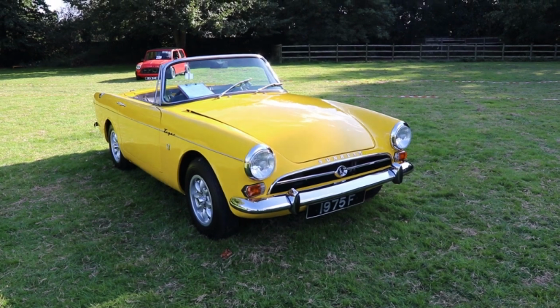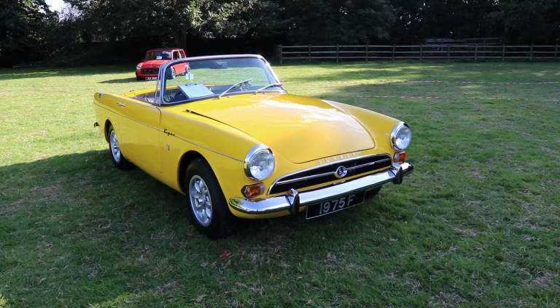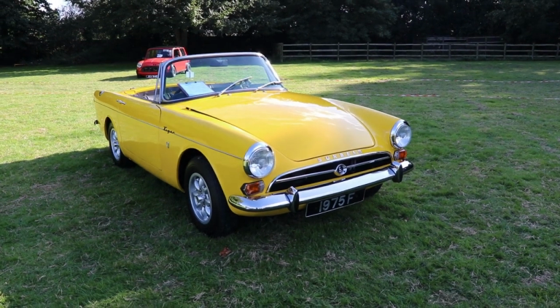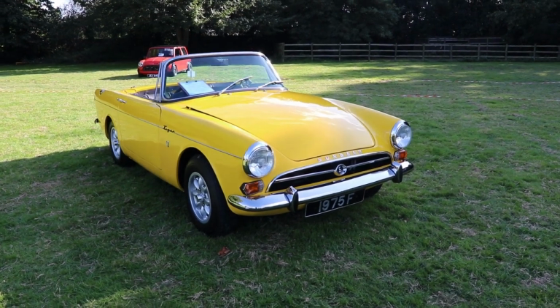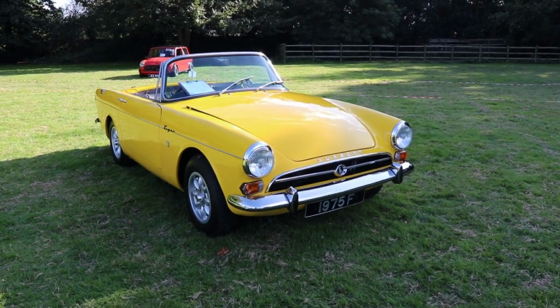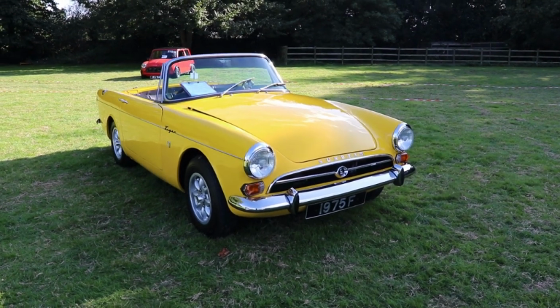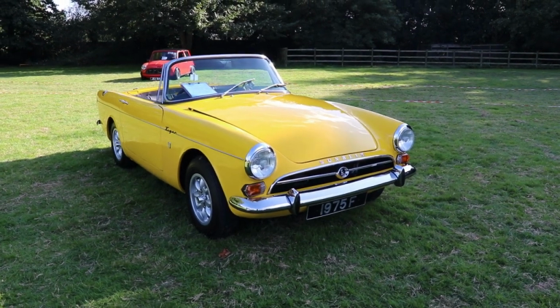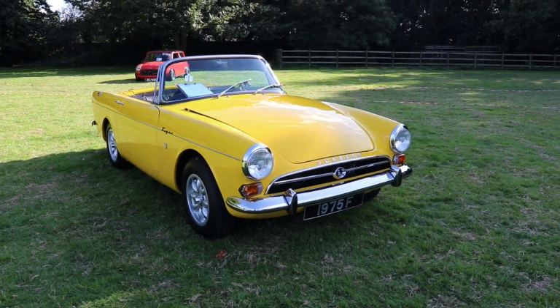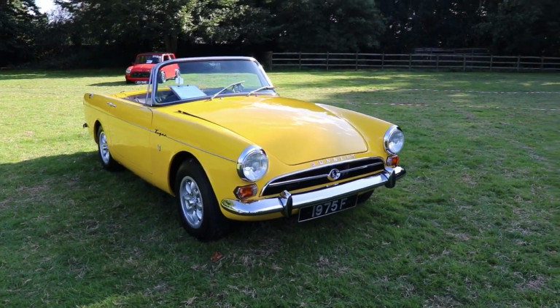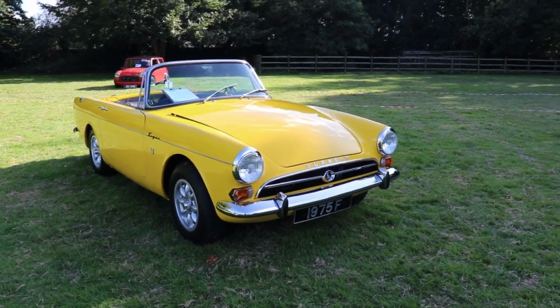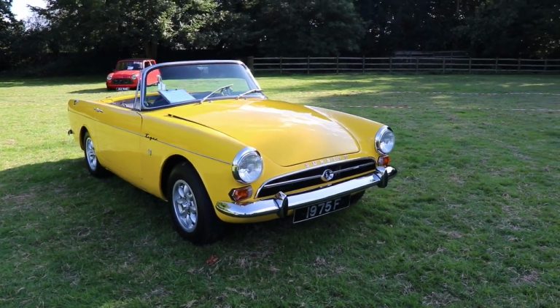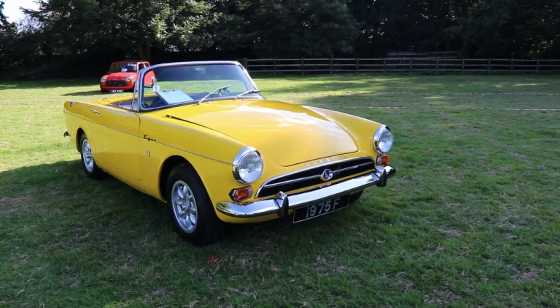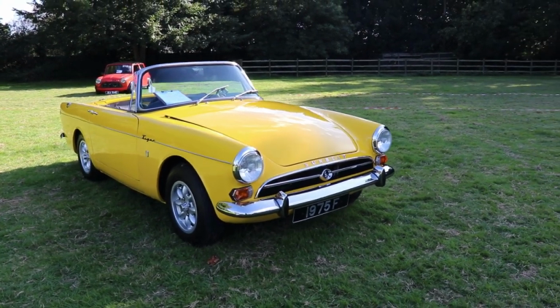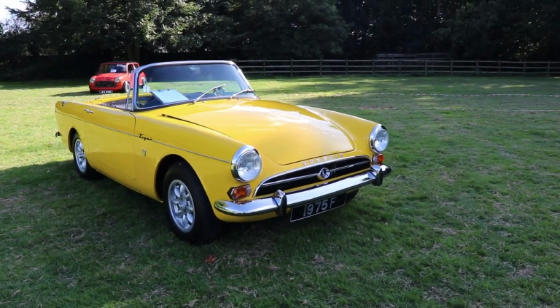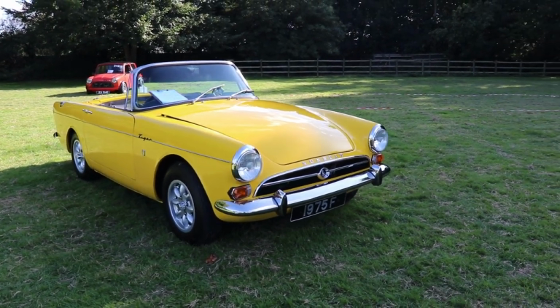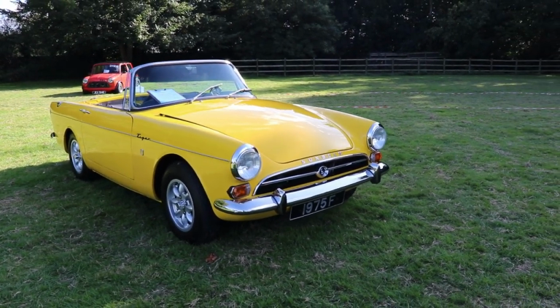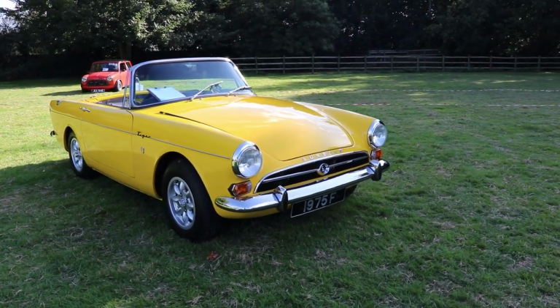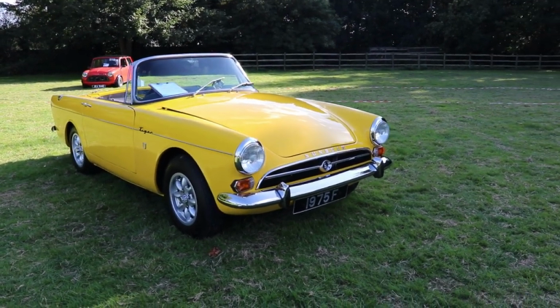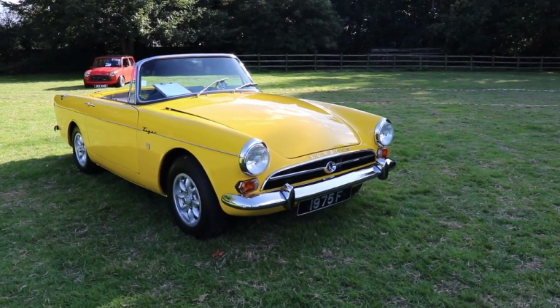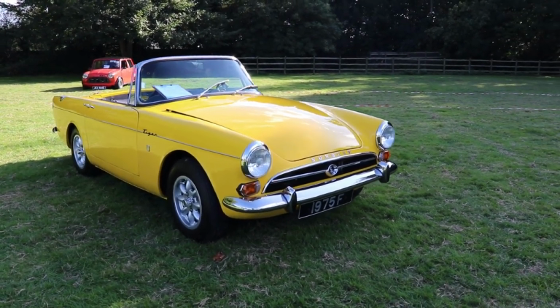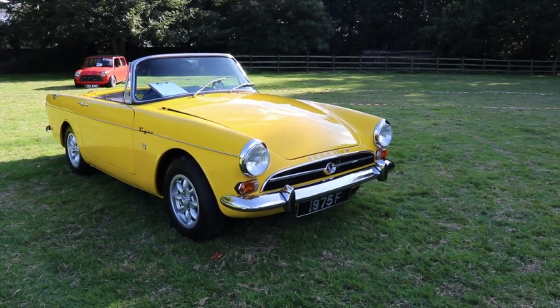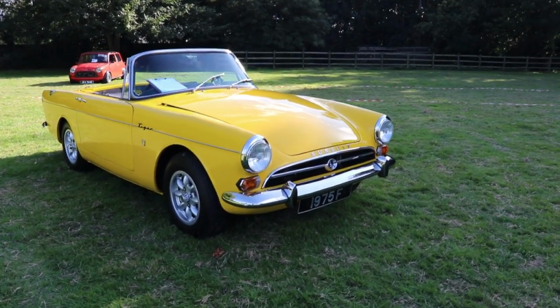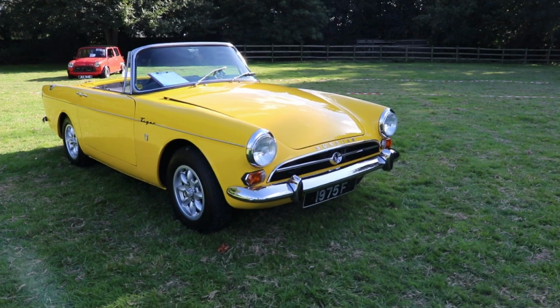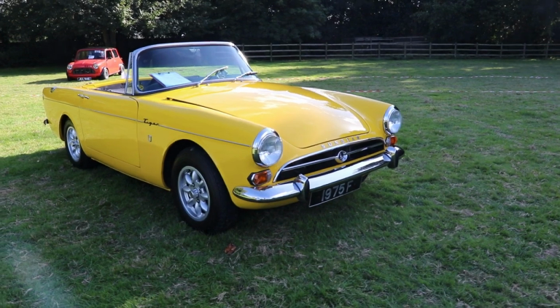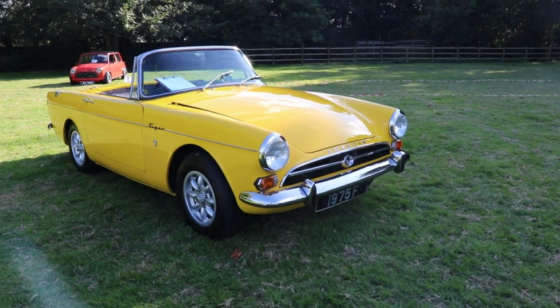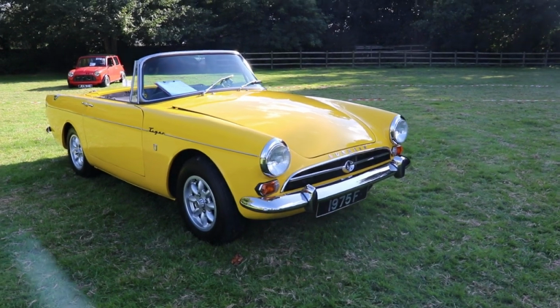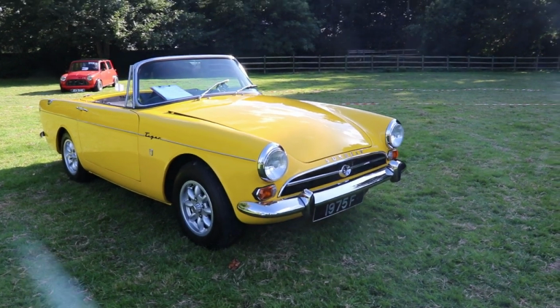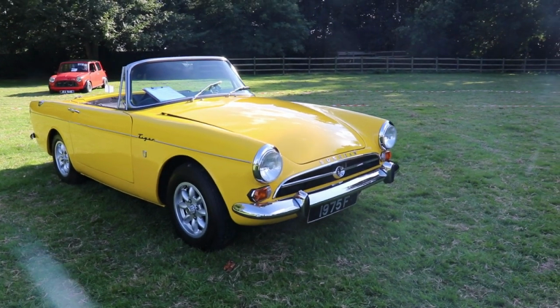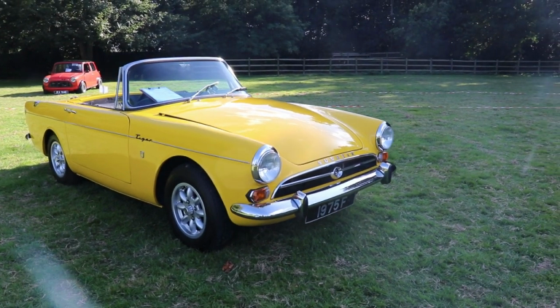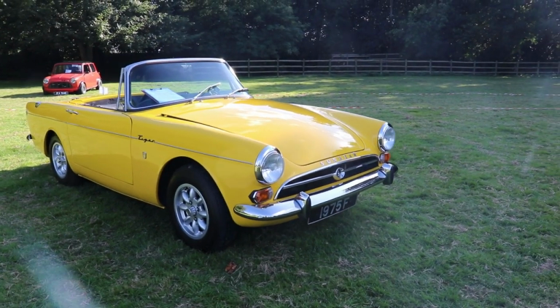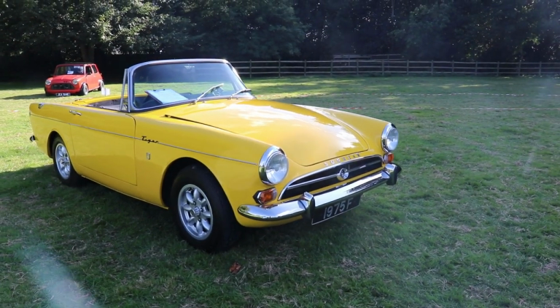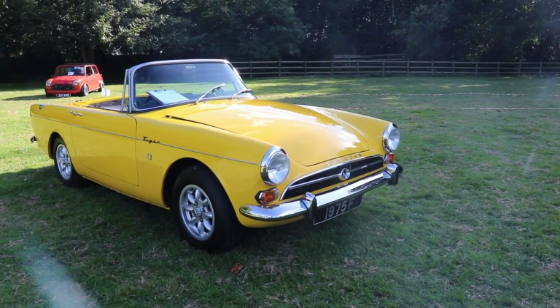Hello guys, I'm Kiri, welcome back to my channel. Today we're gonna talk about a 1965 Sunbeam Tiger V8.